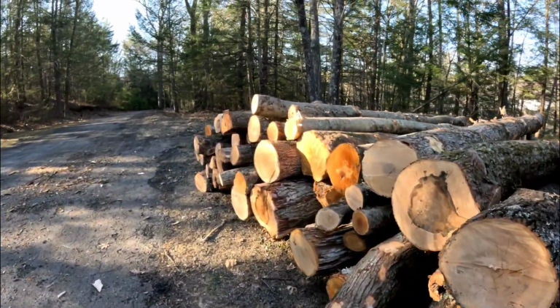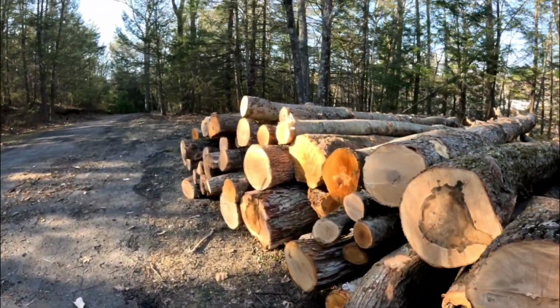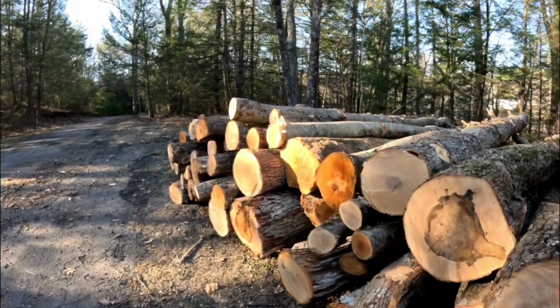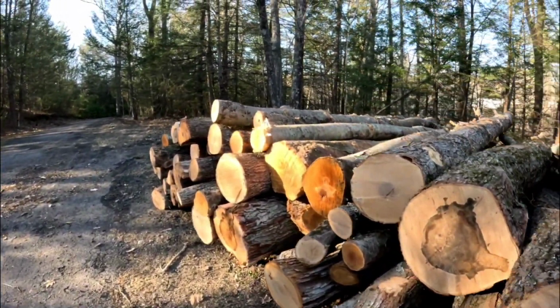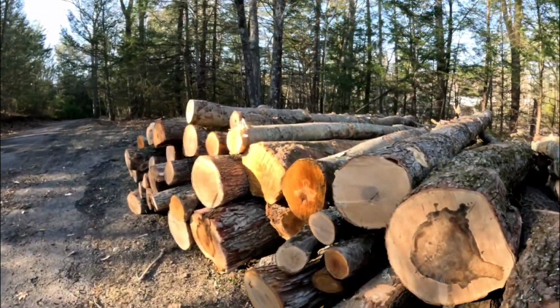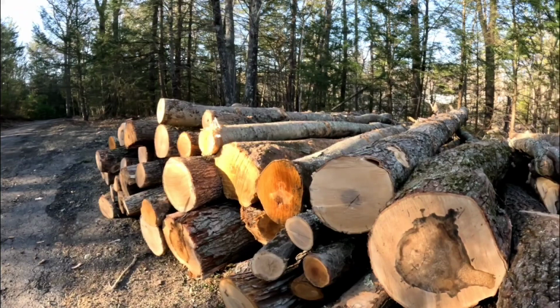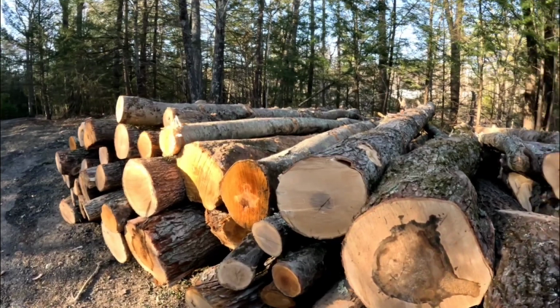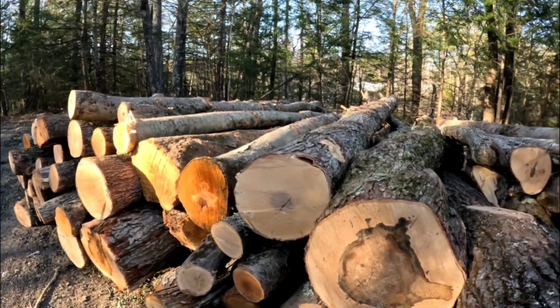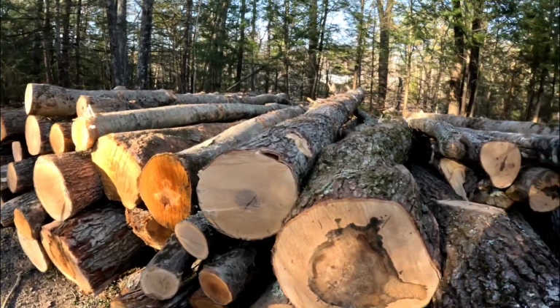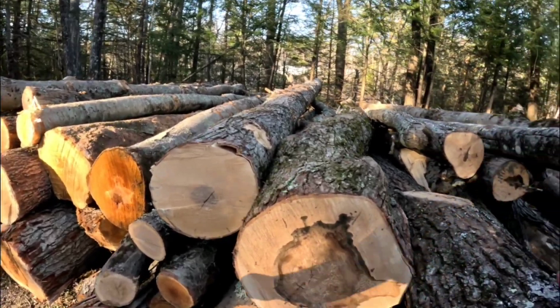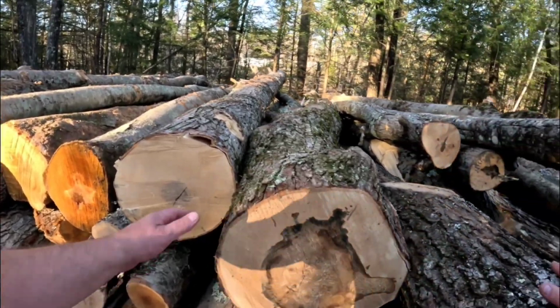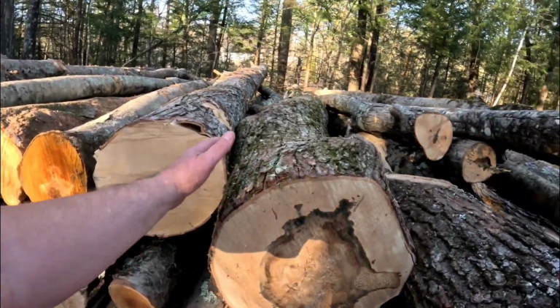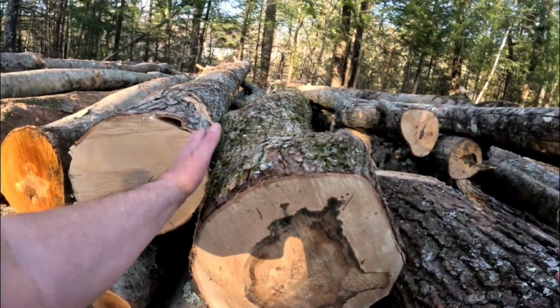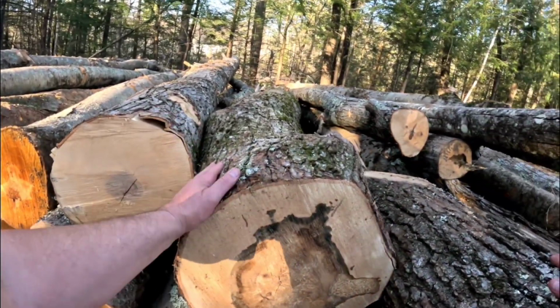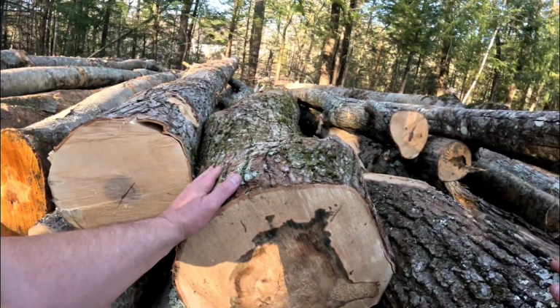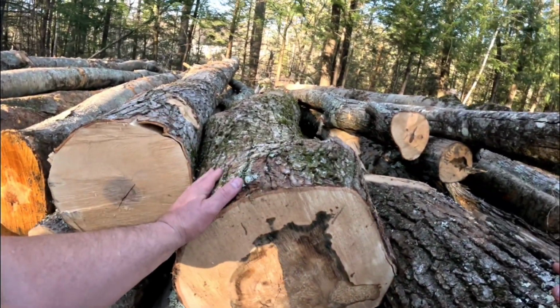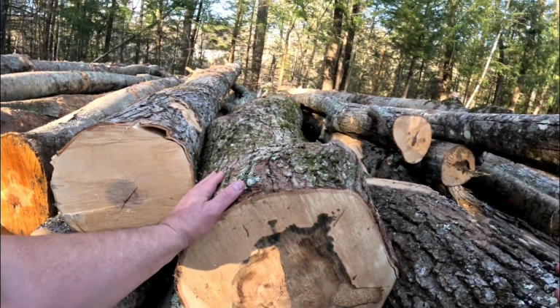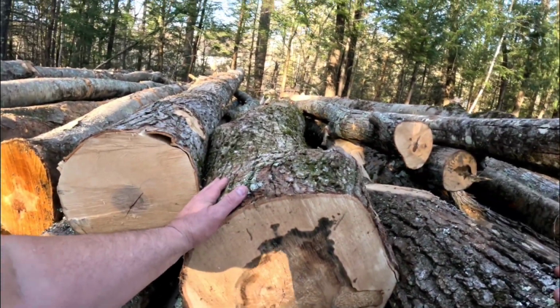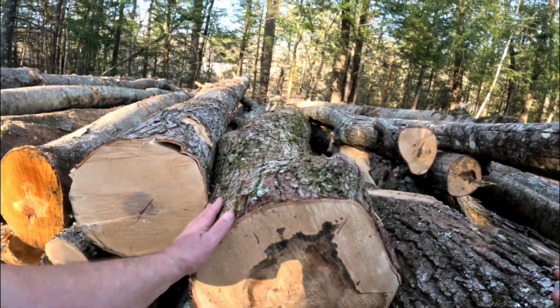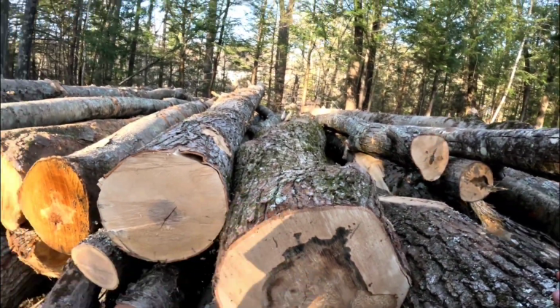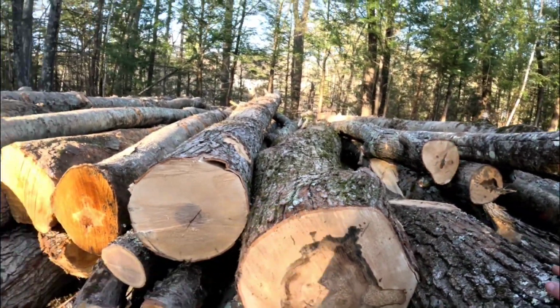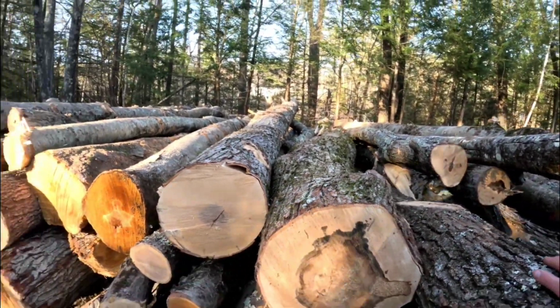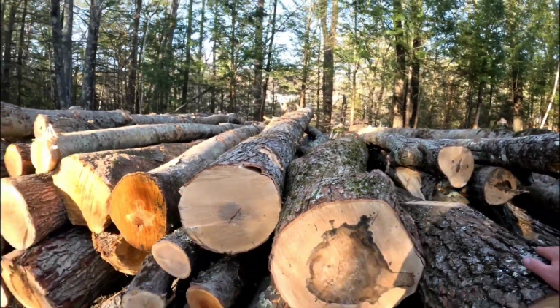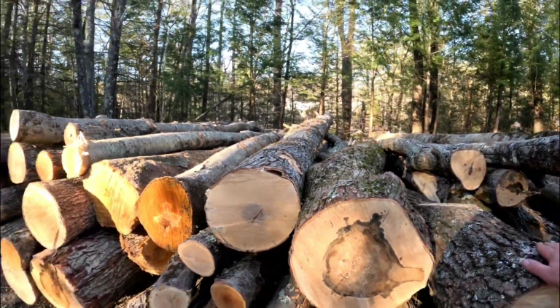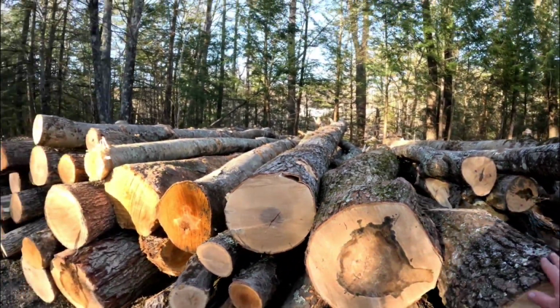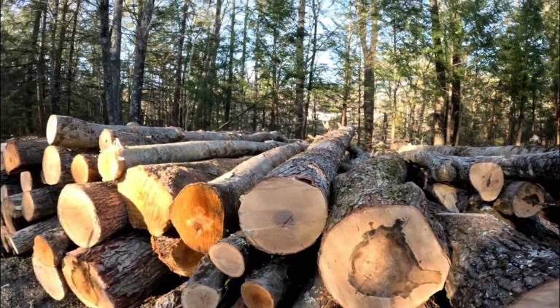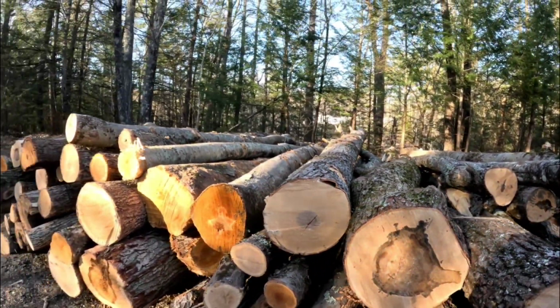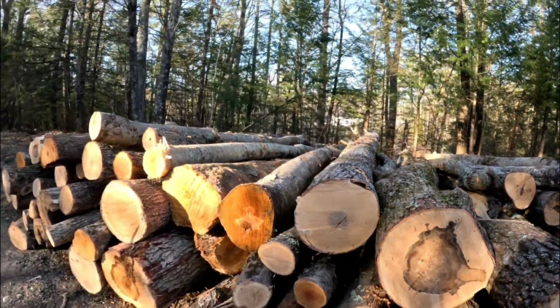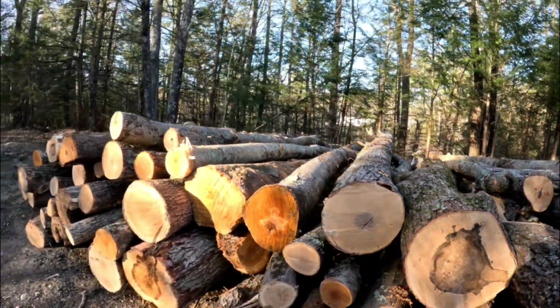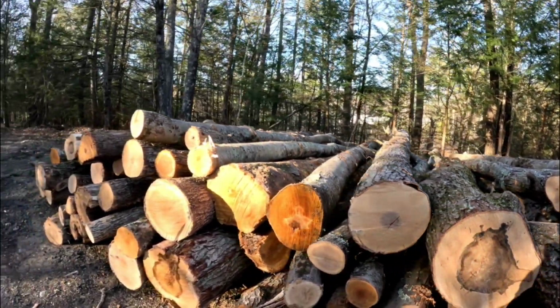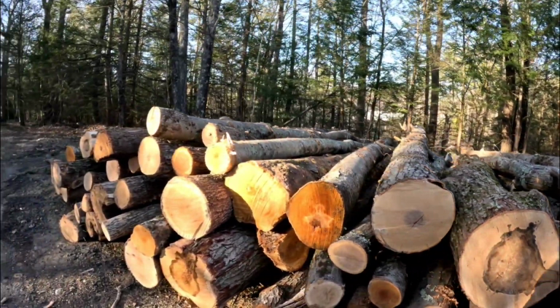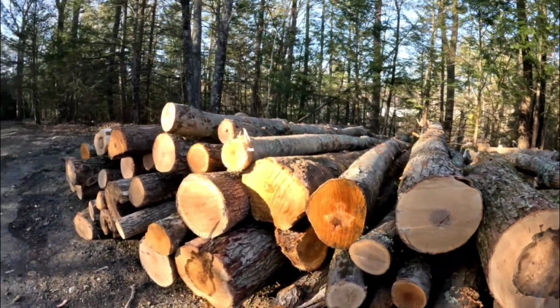Look at that nice piece of maple, man. Can't wait to get the saws into that thing and rip it up.